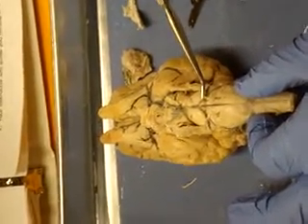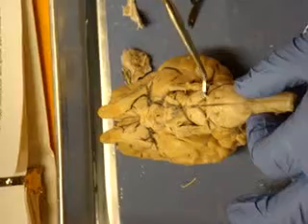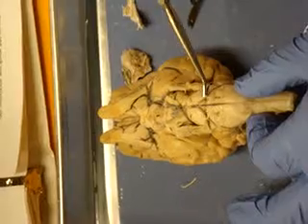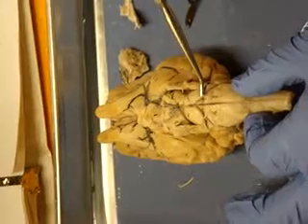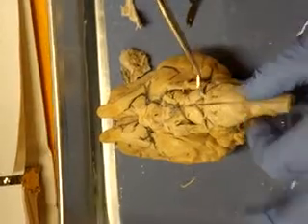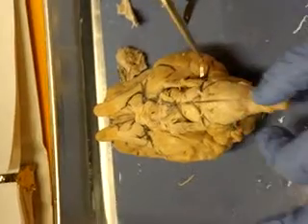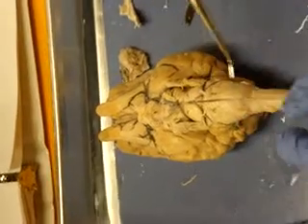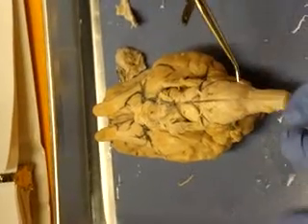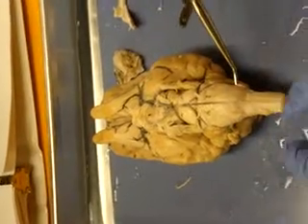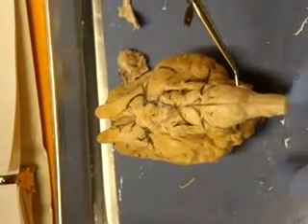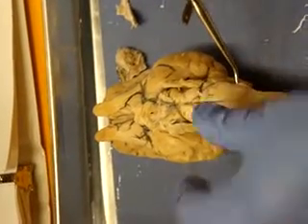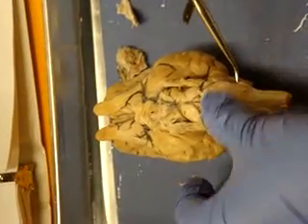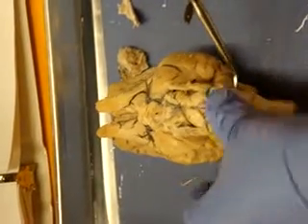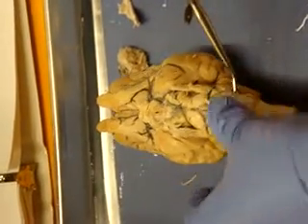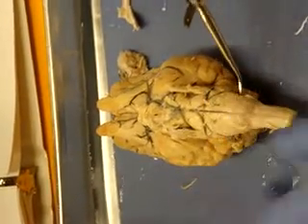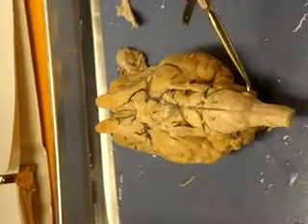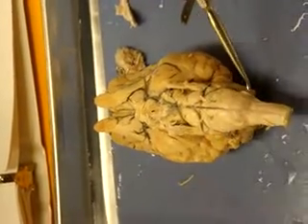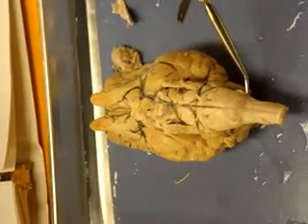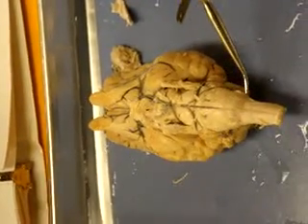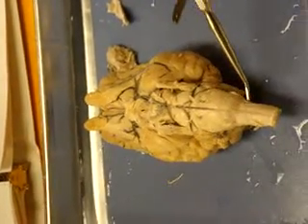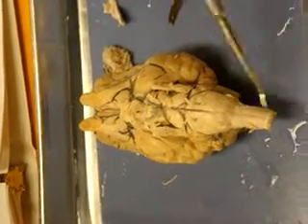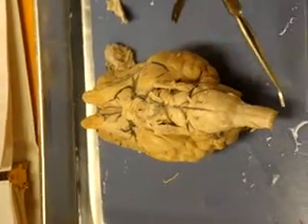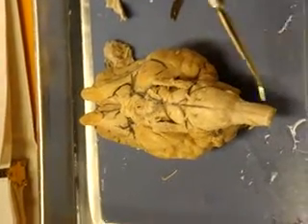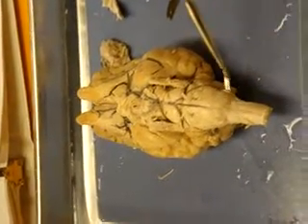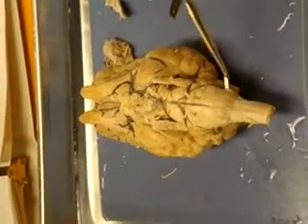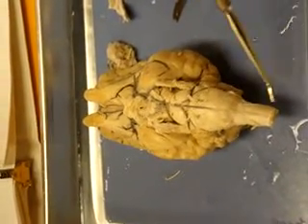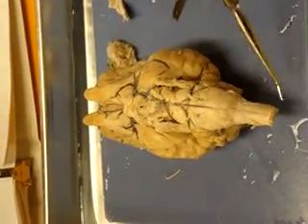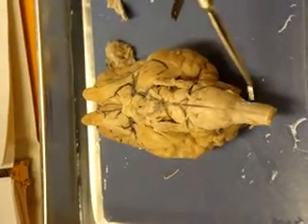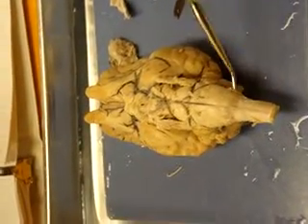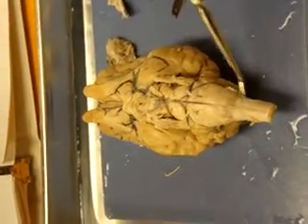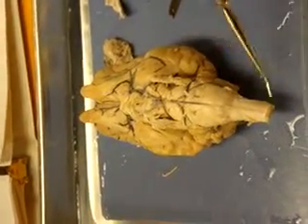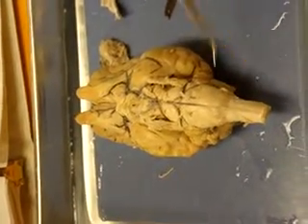And then the last one you need to know for the sheep's brain is Spinal Accessory, Cranial Nerve 11.